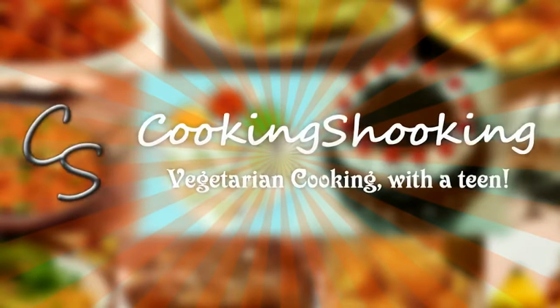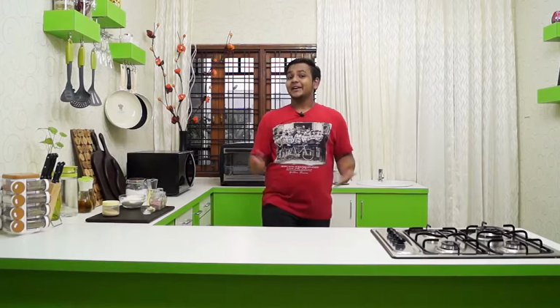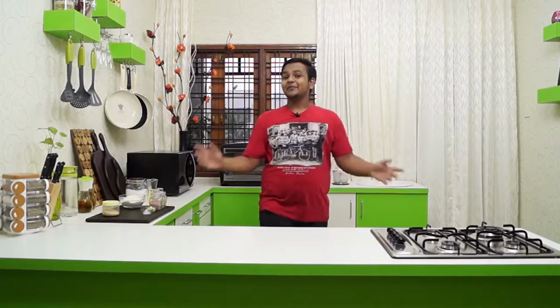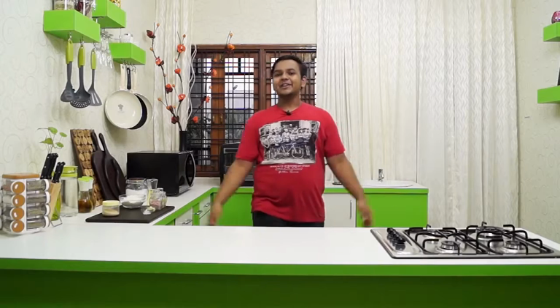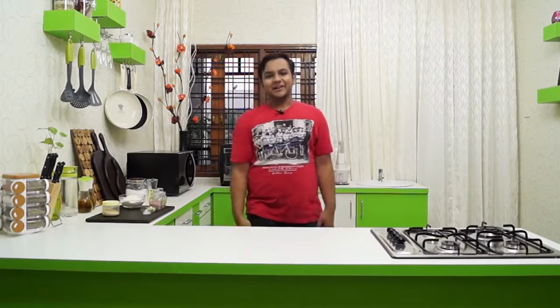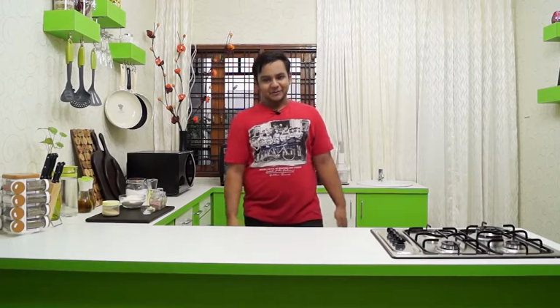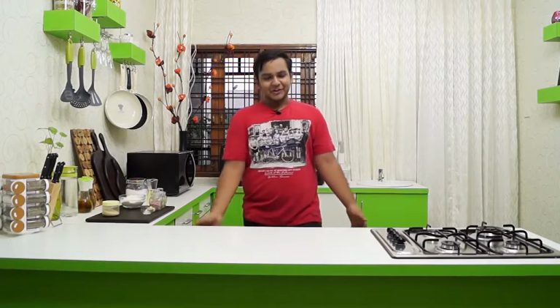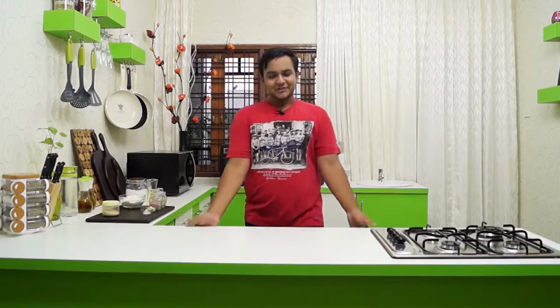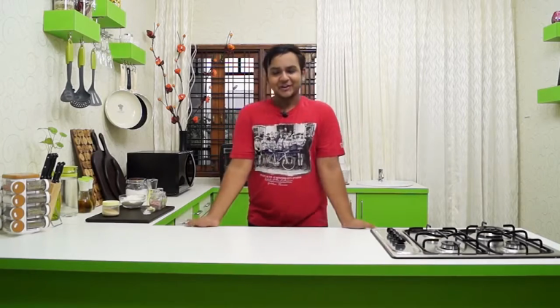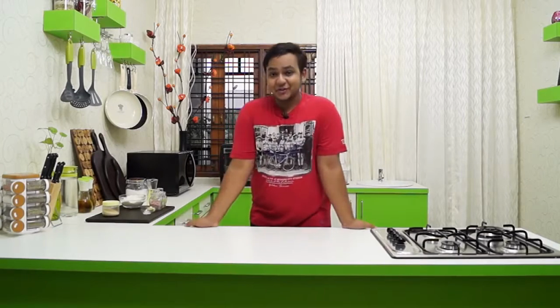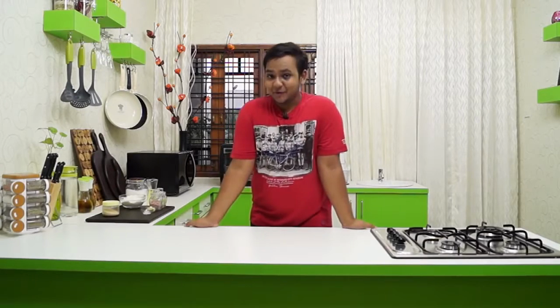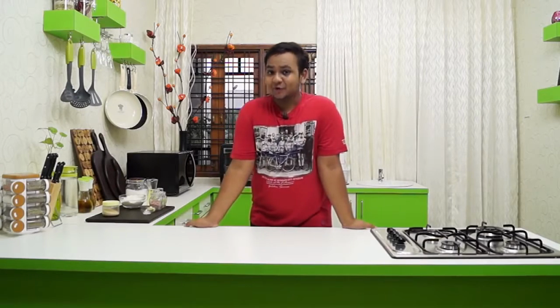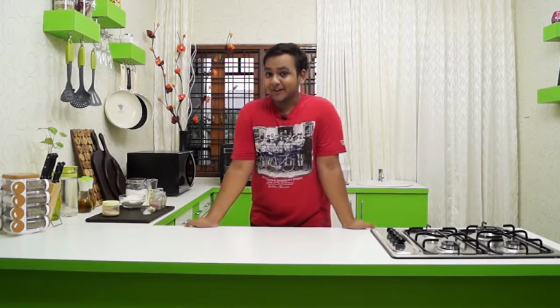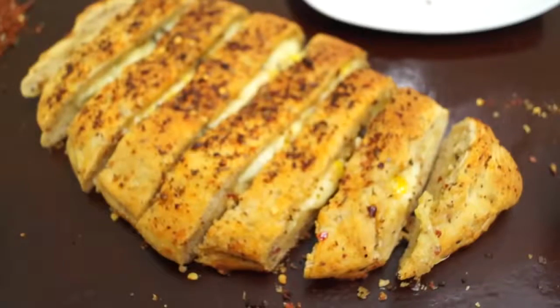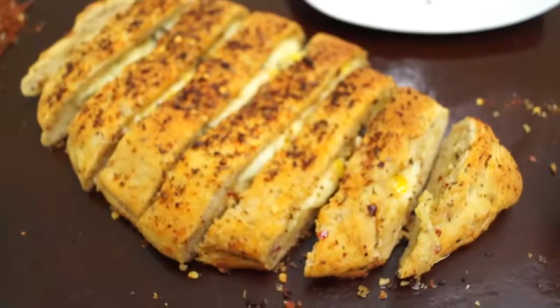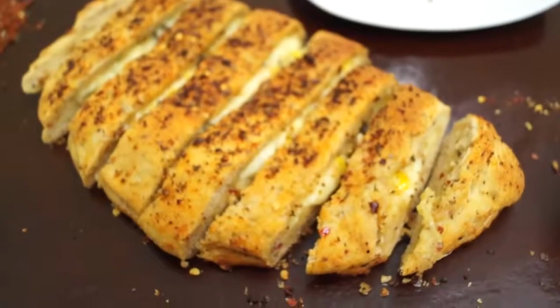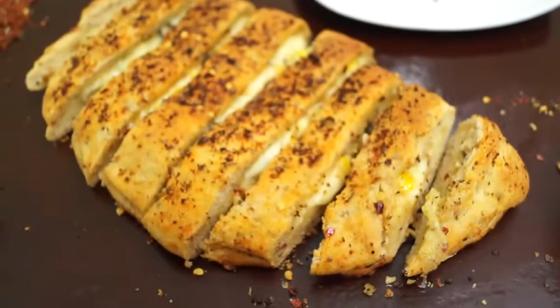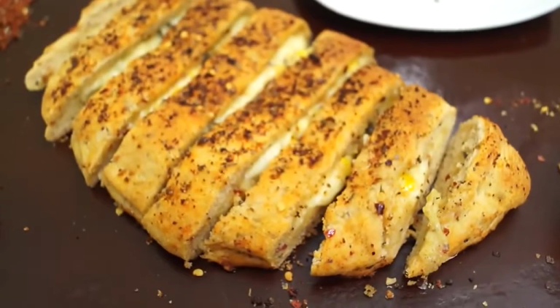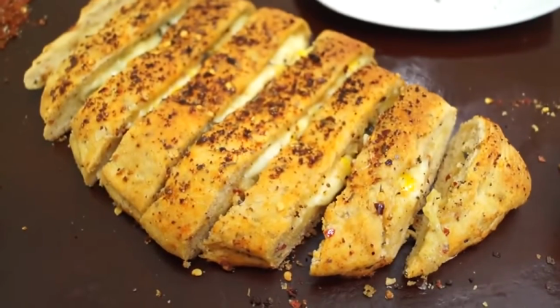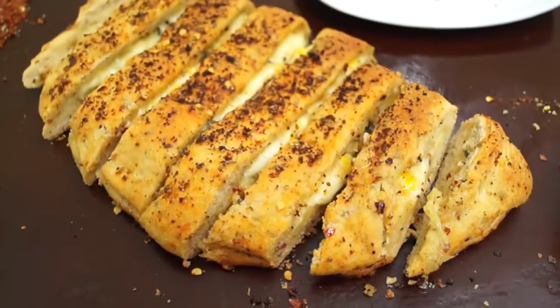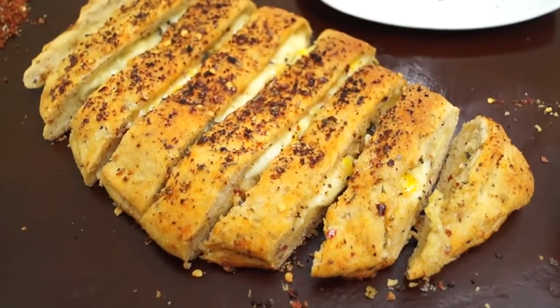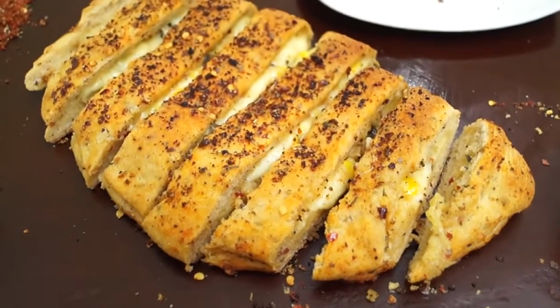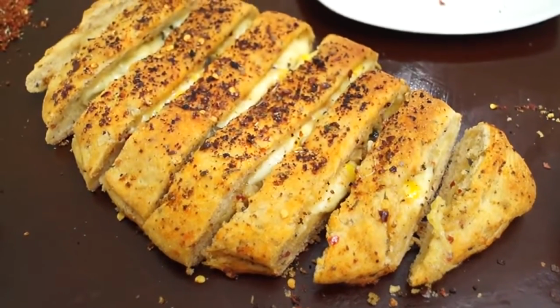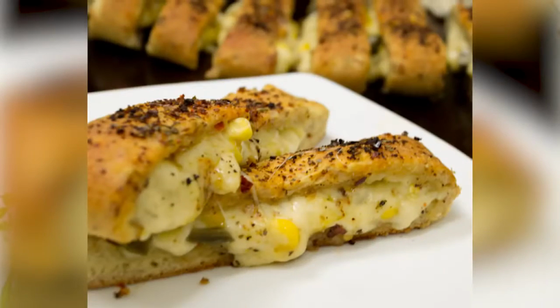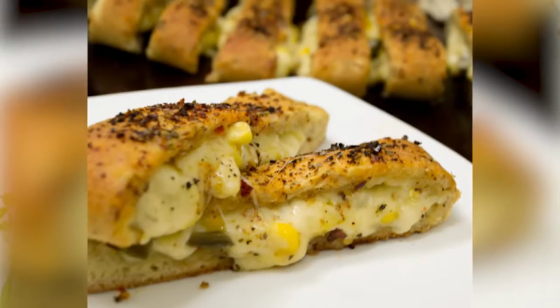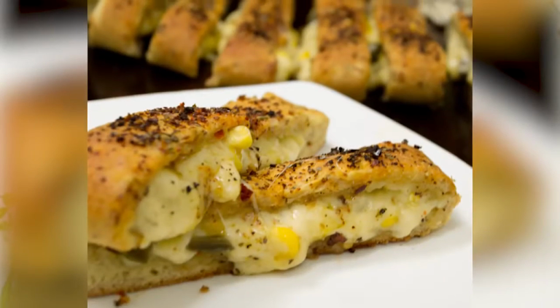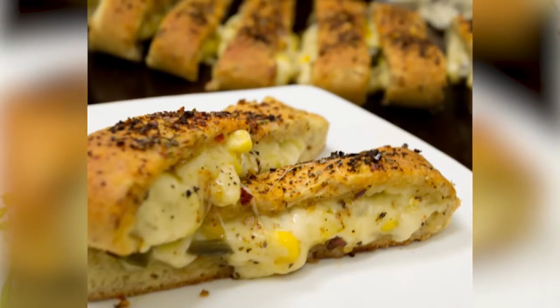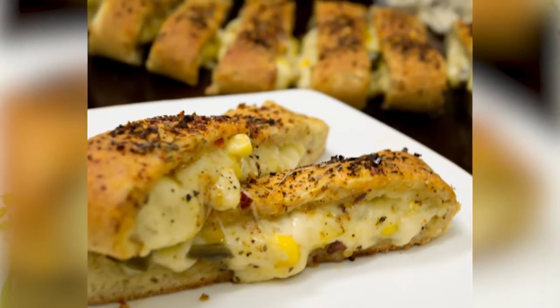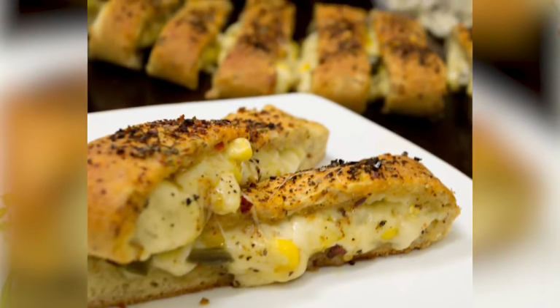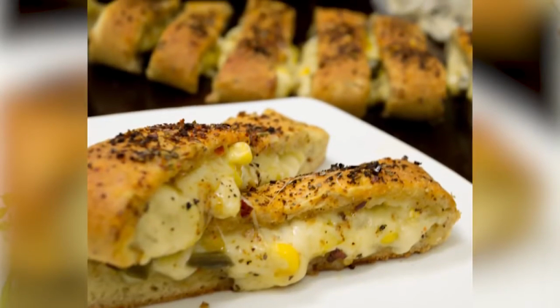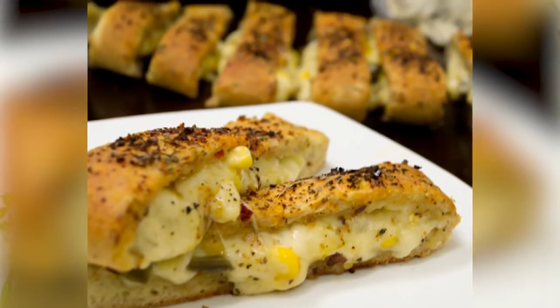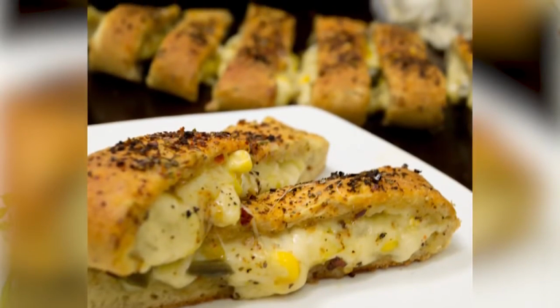Hey foodies, welcome to Cooking Shooking. Today we are going to make cheese and corn stuffed garlic breadsticks. So let us start making it.